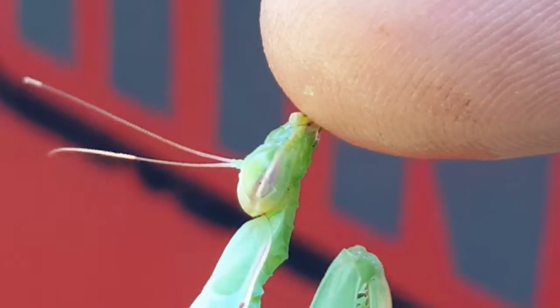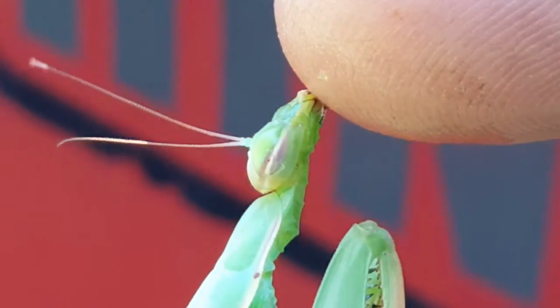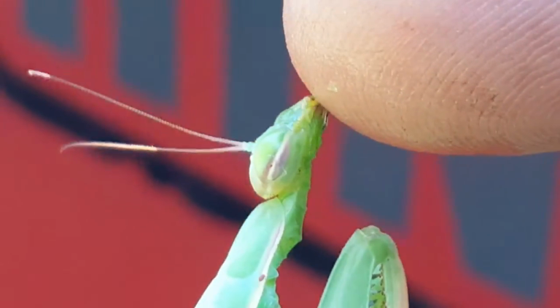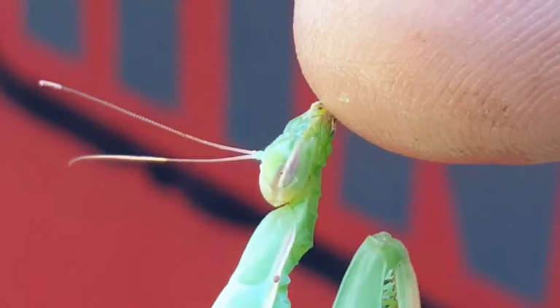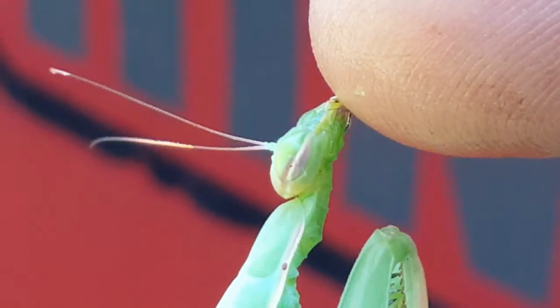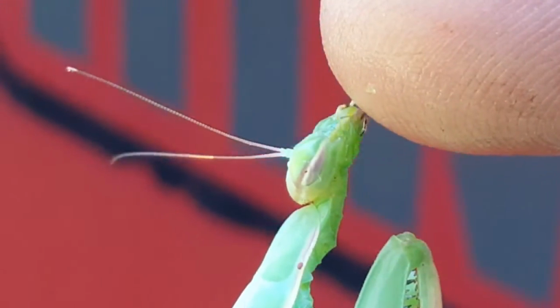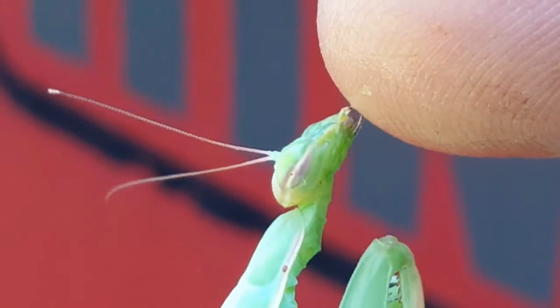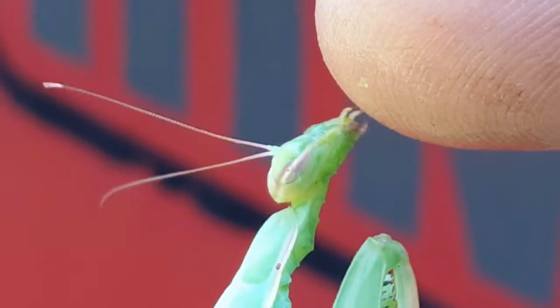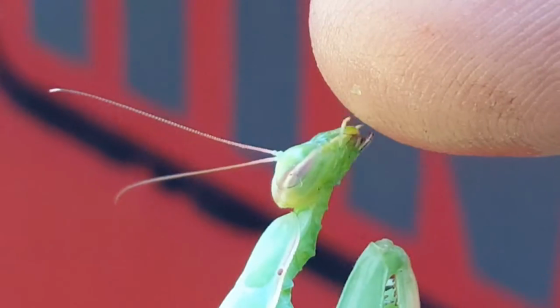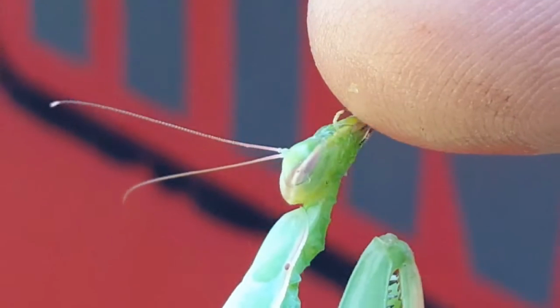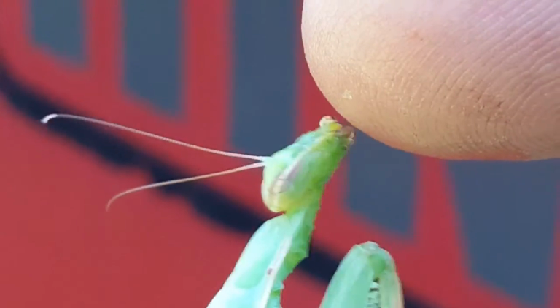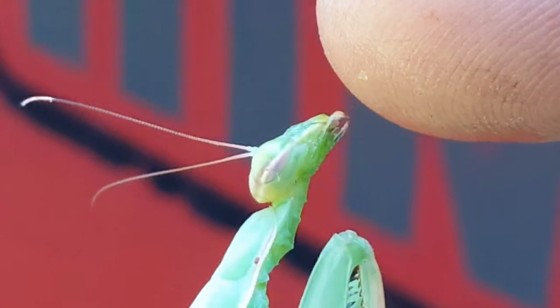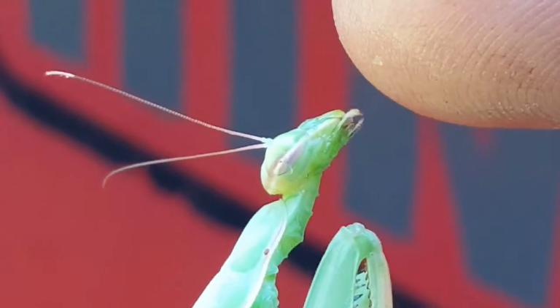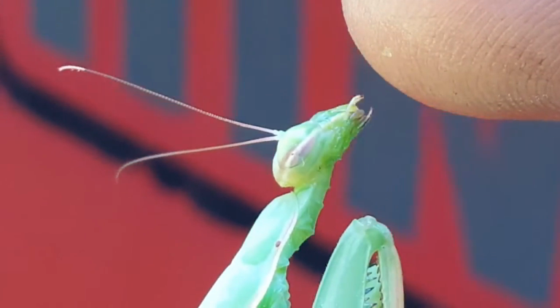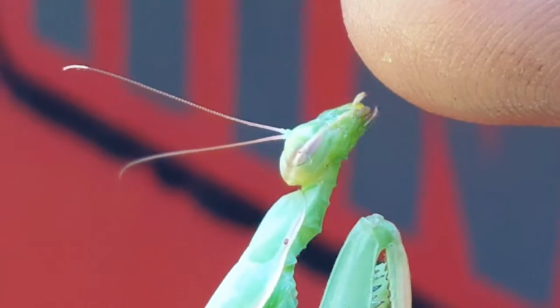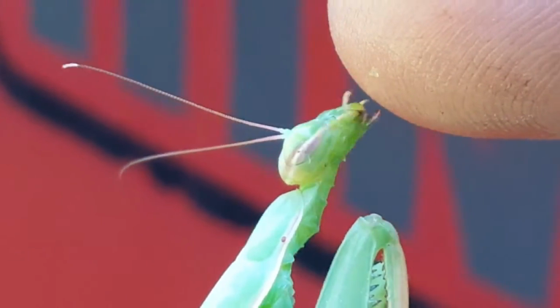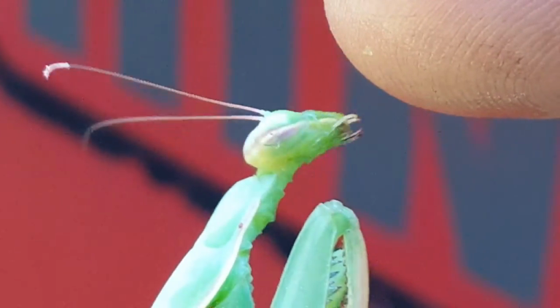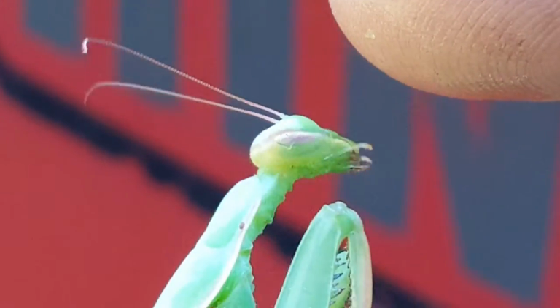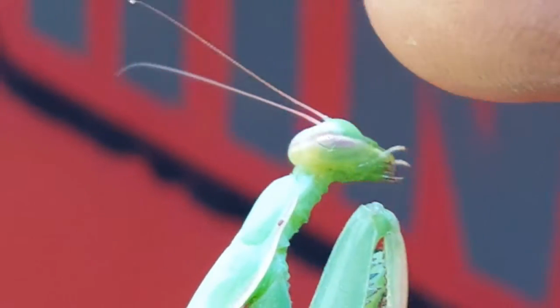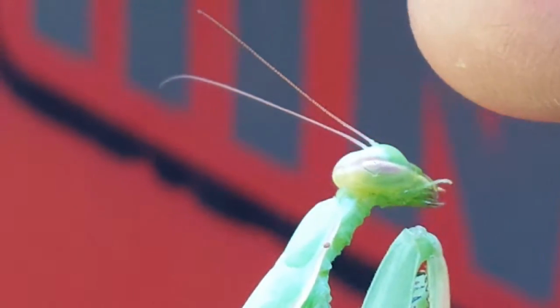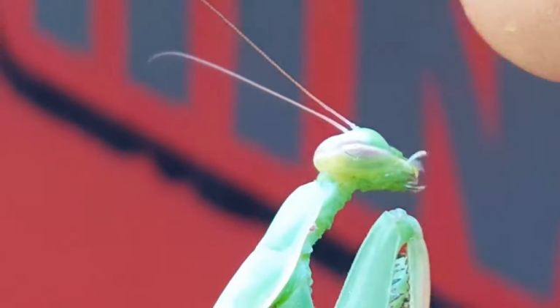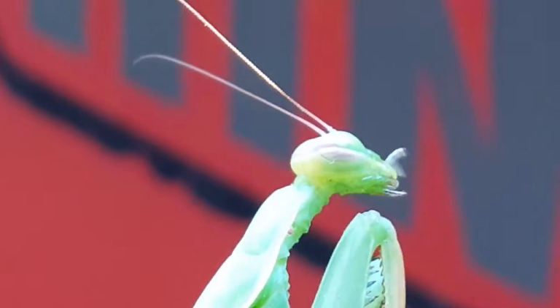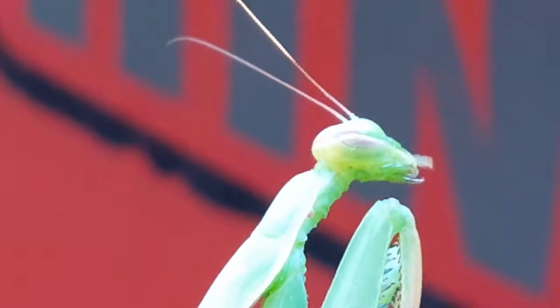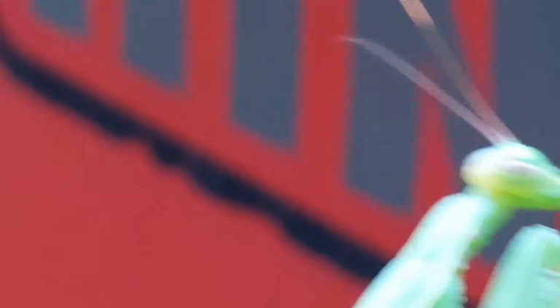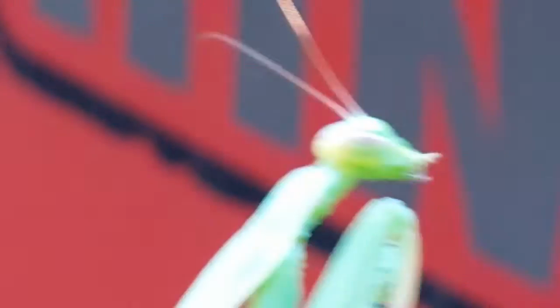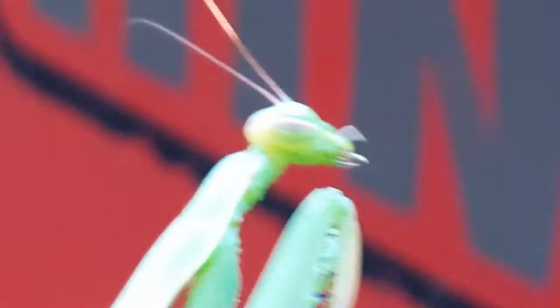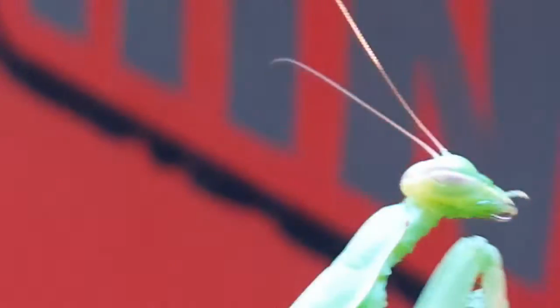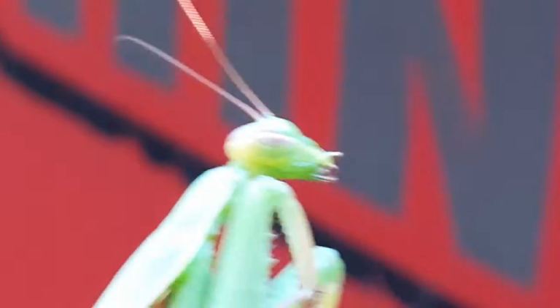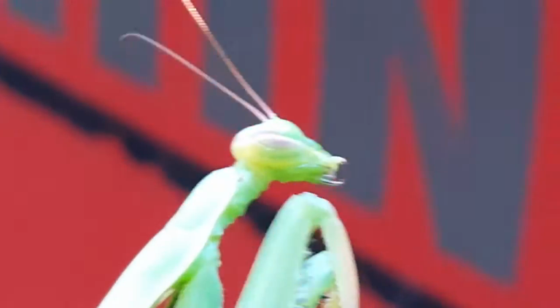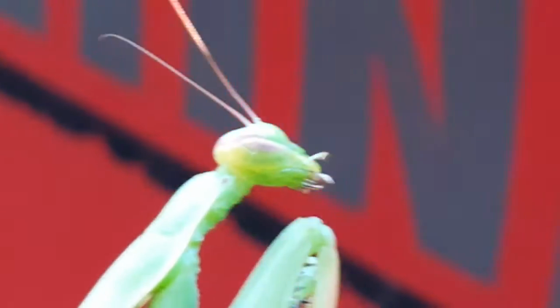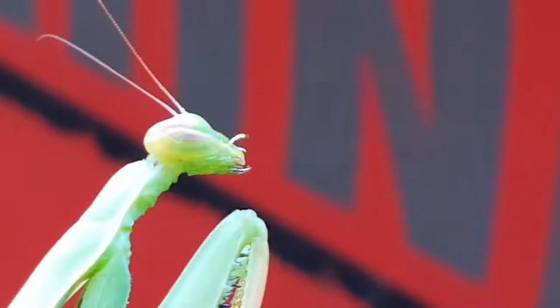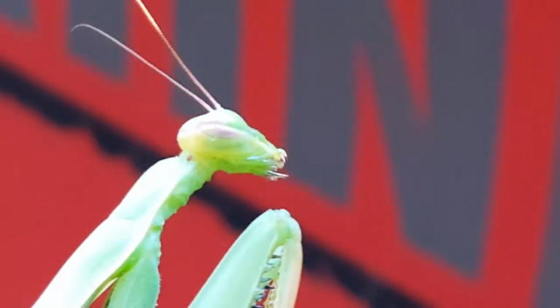And that's it. That's how you feed a Prairie Mantis water. Look at his little mouth.